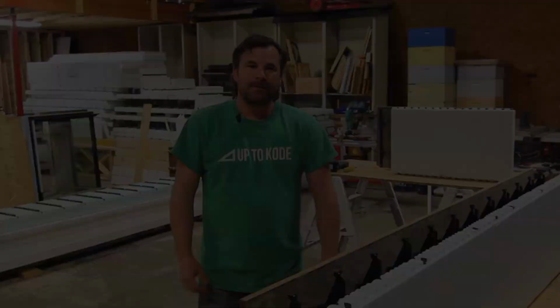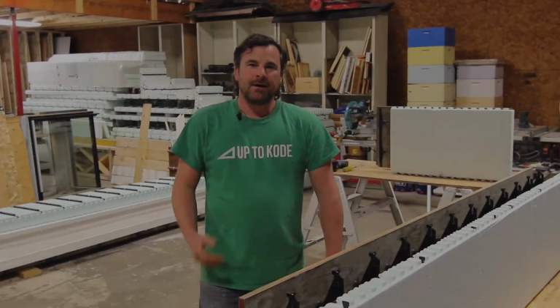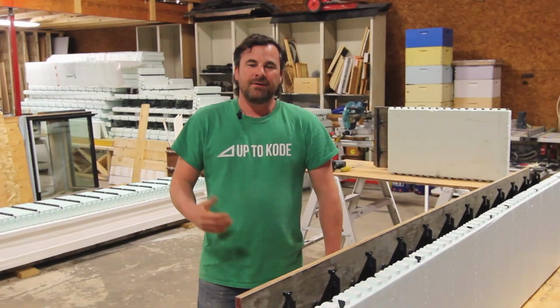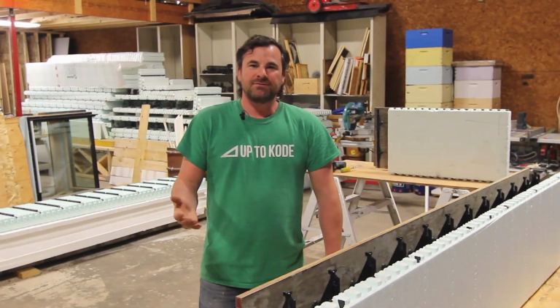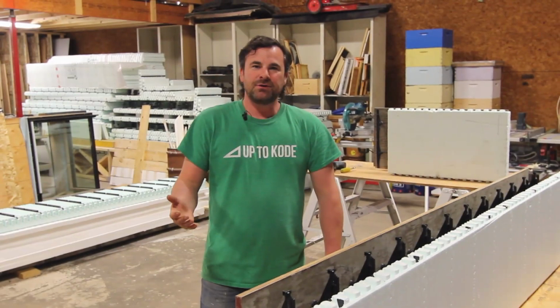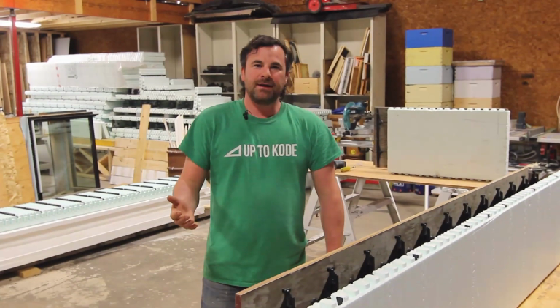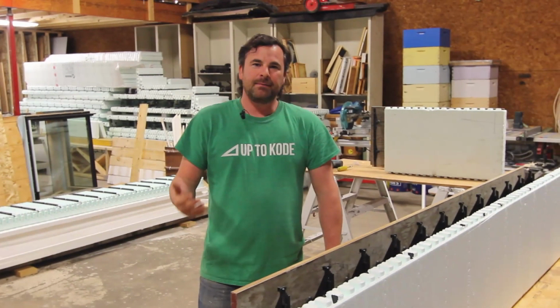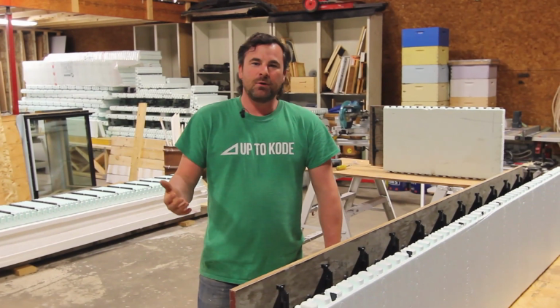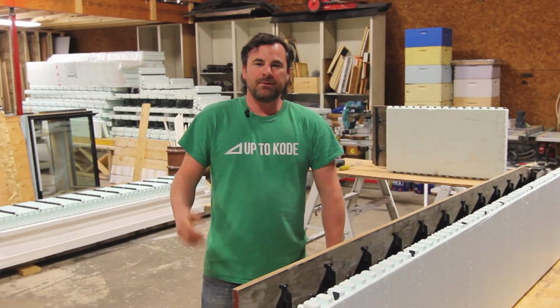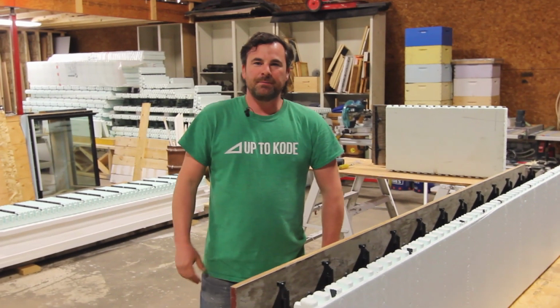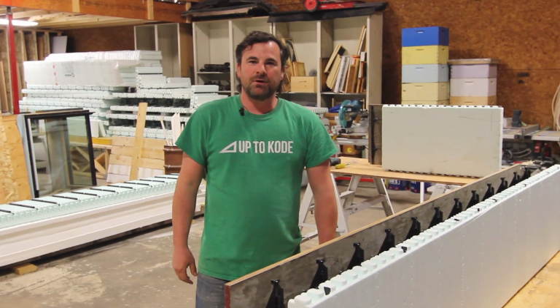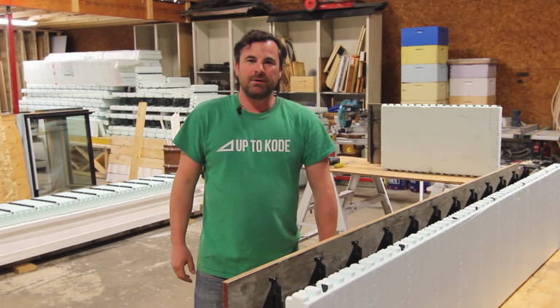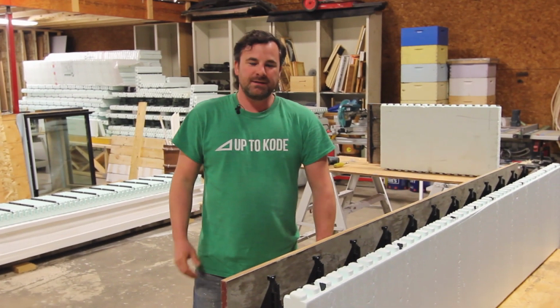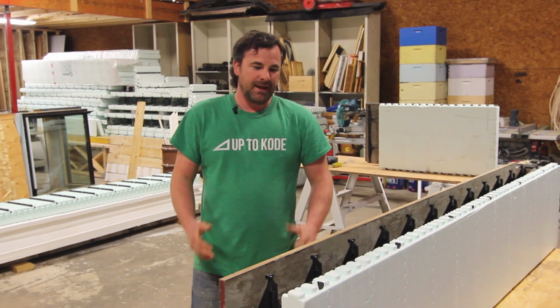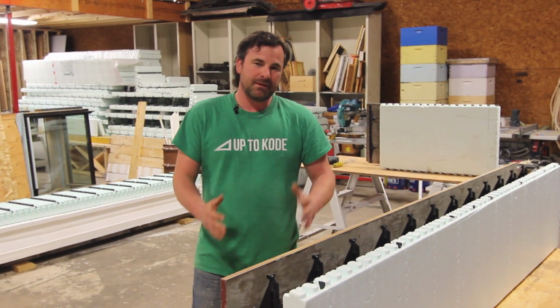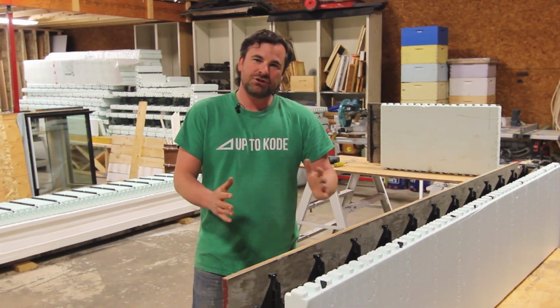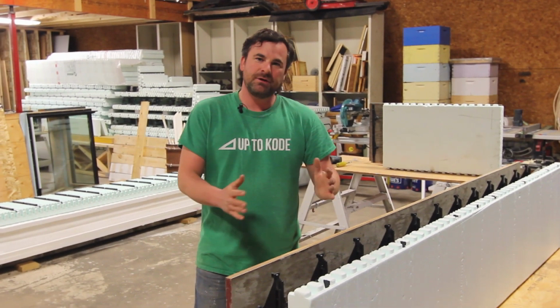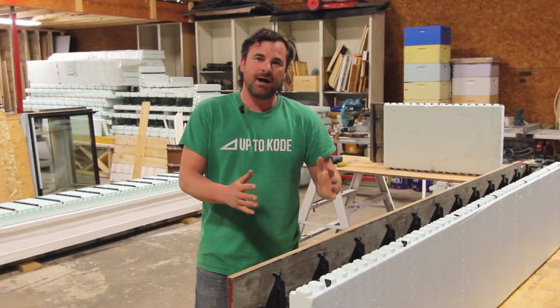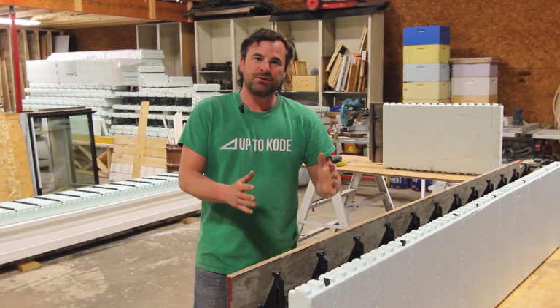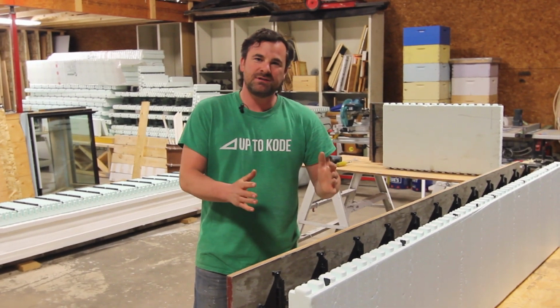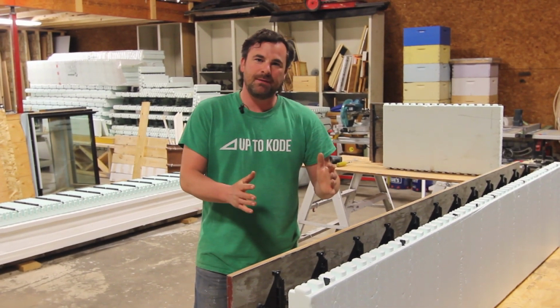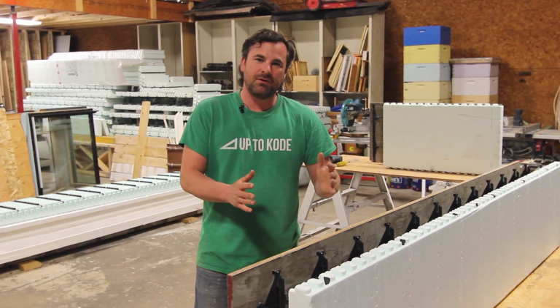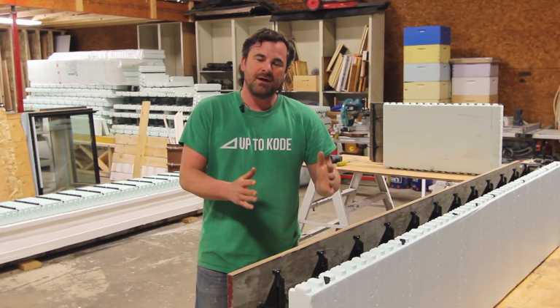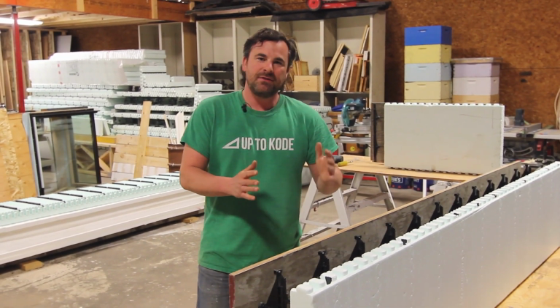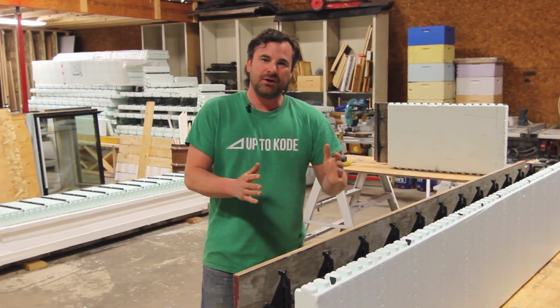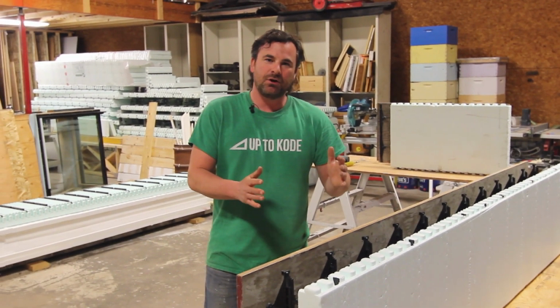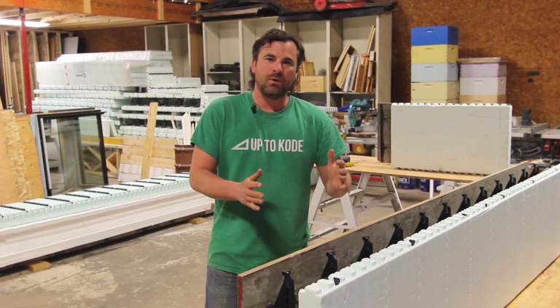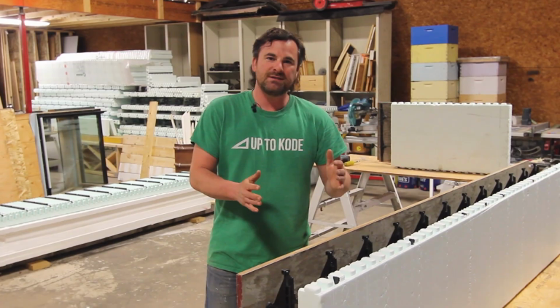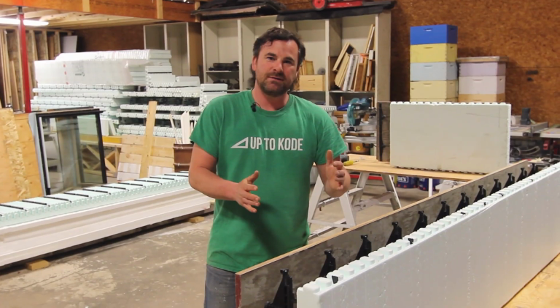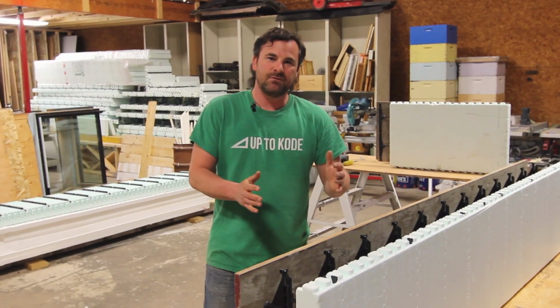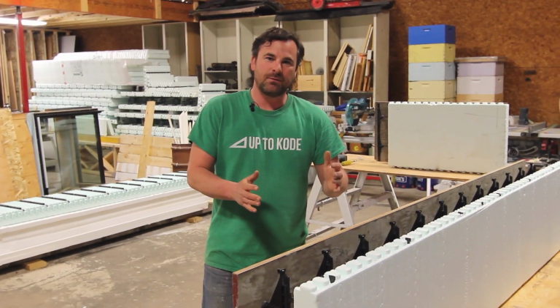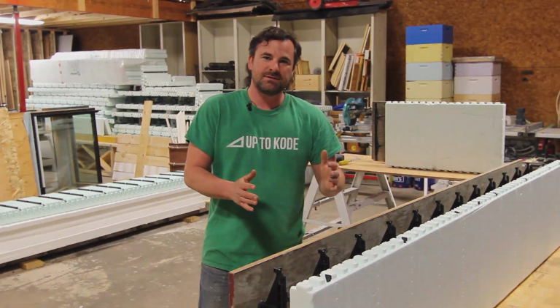Thanks for tuning in. I'm Cody with Up2Code. Today I'm going to show you how to assemble the Nadura 1 Series Forms.